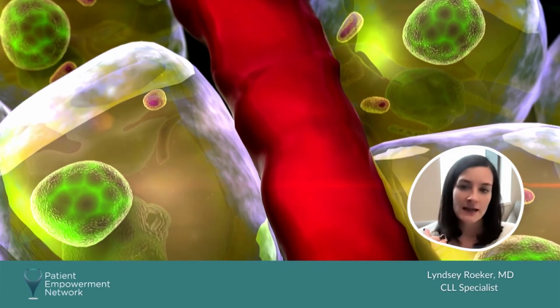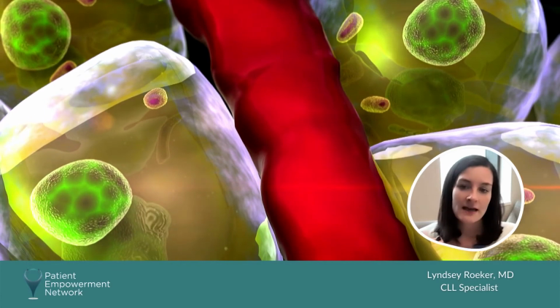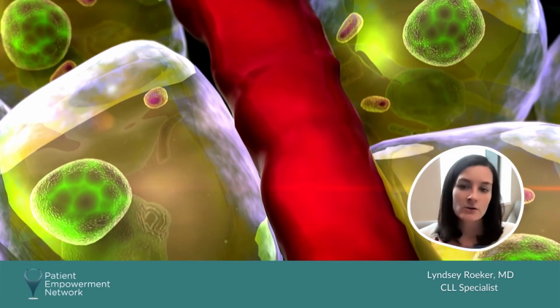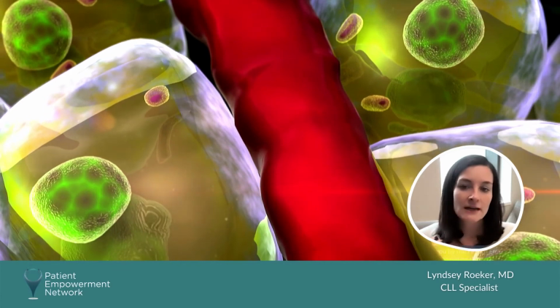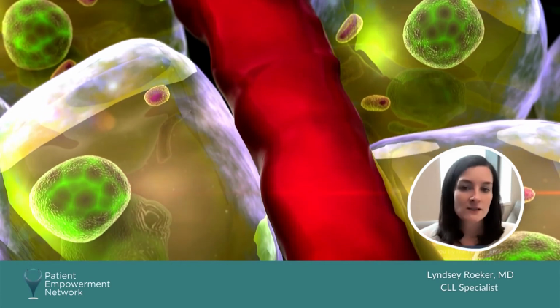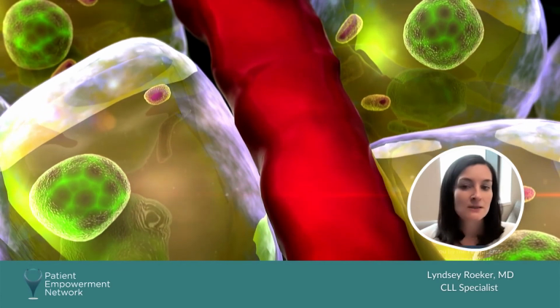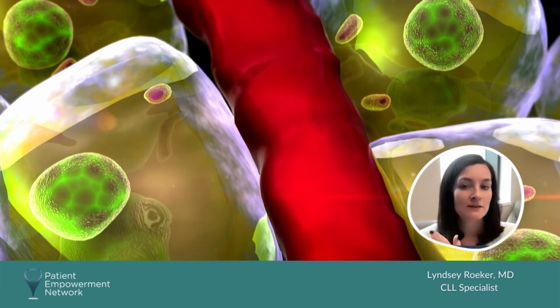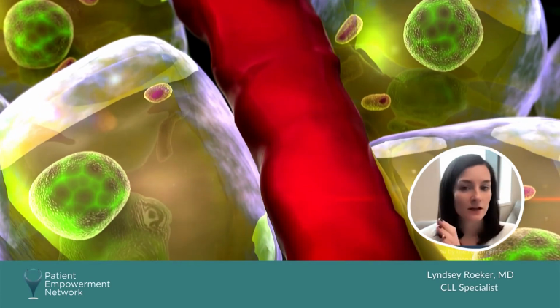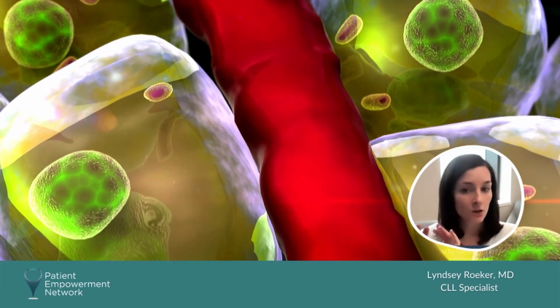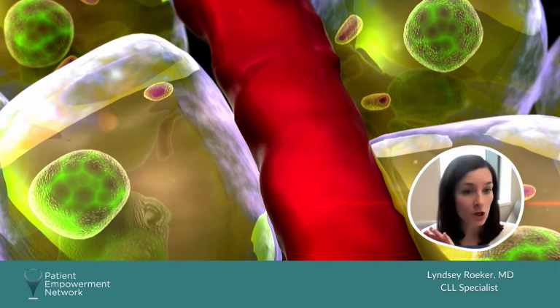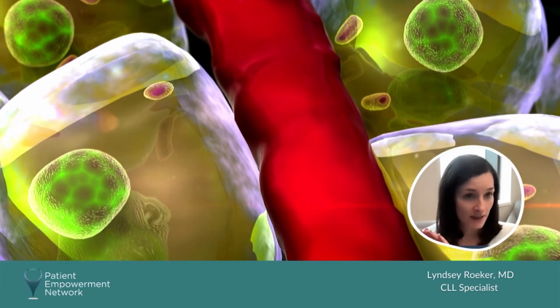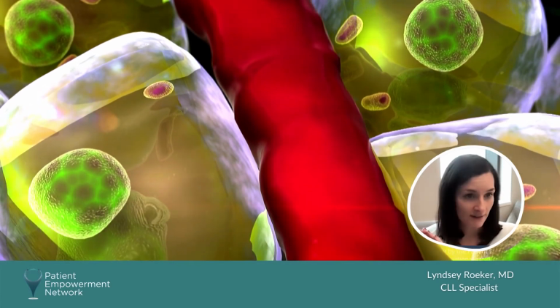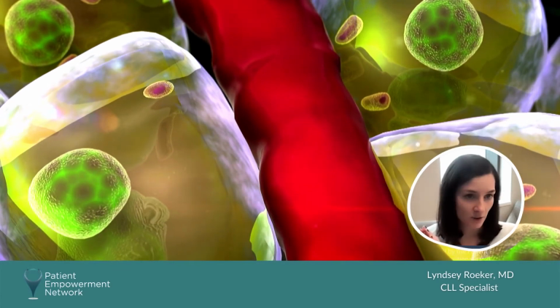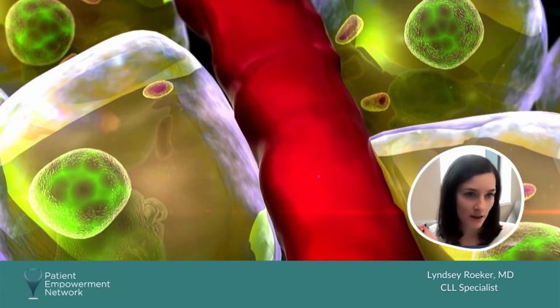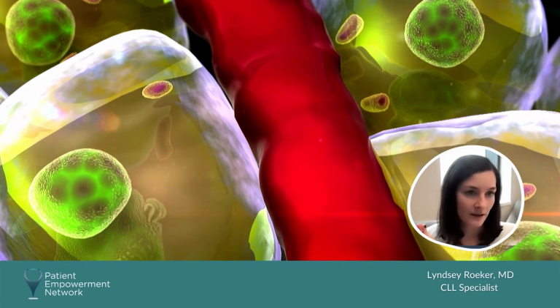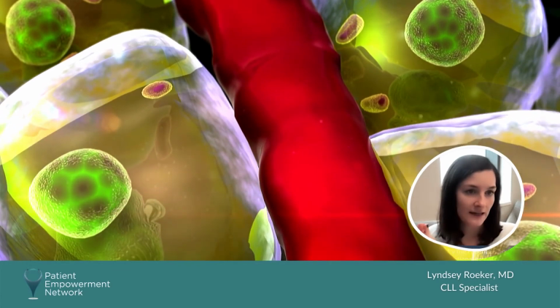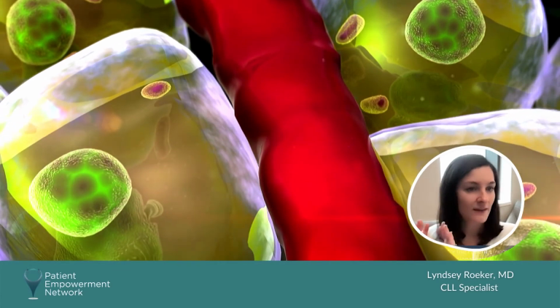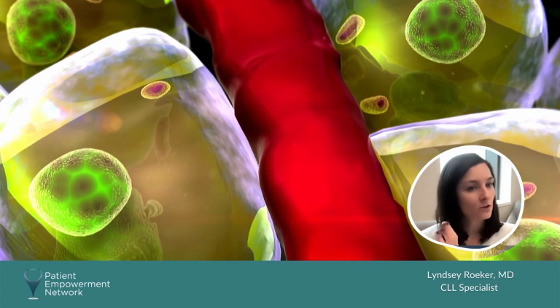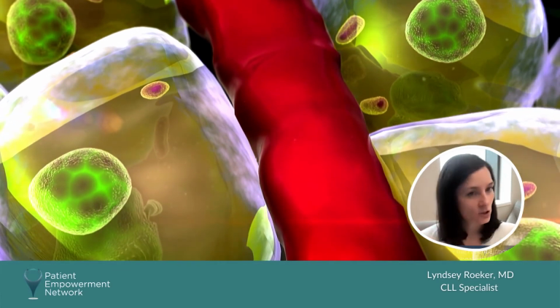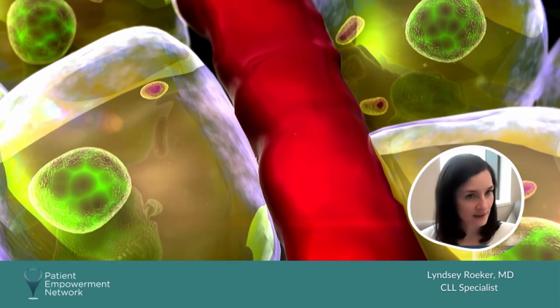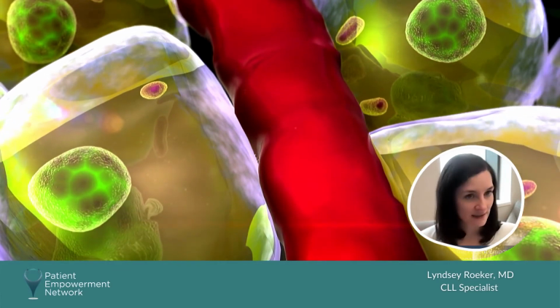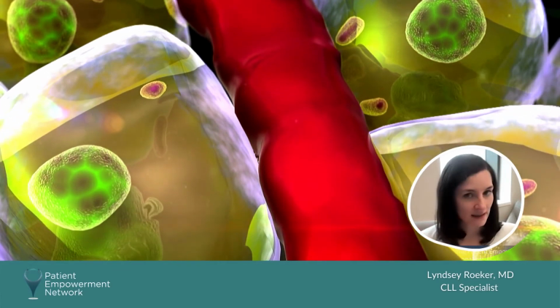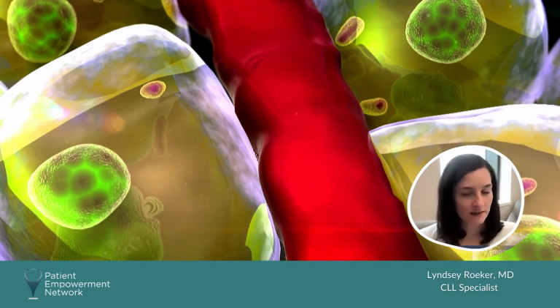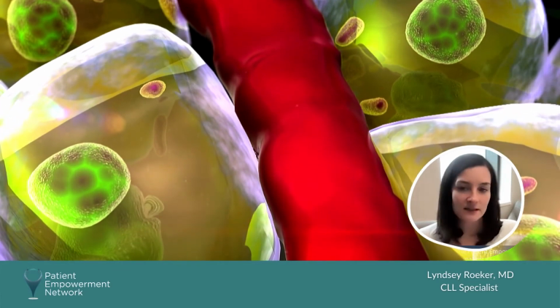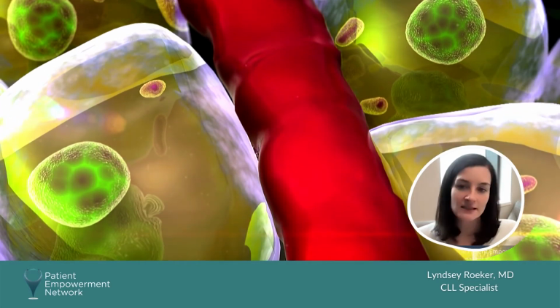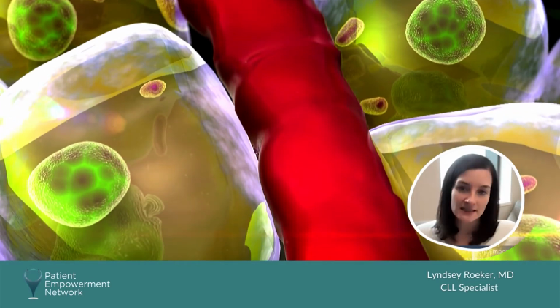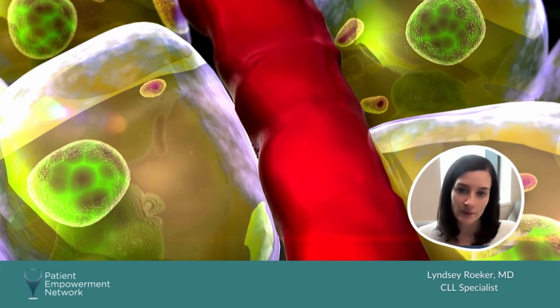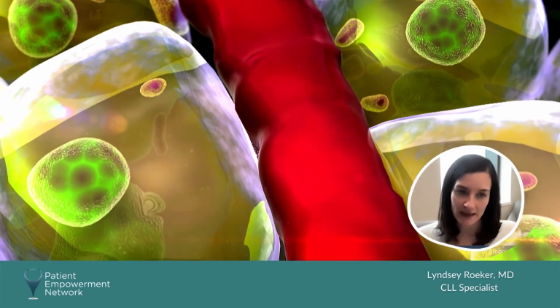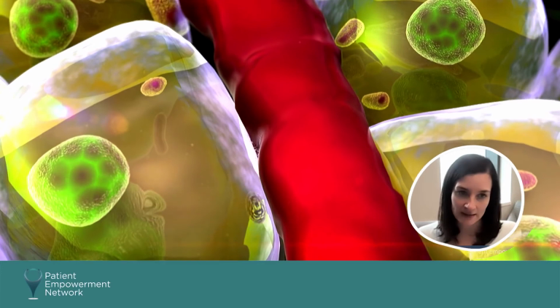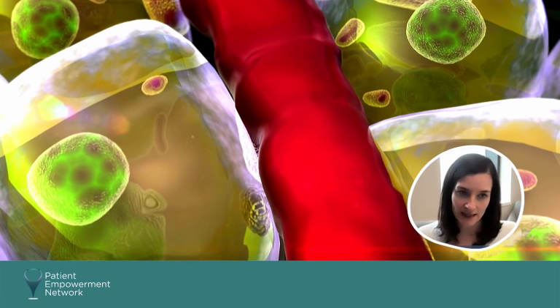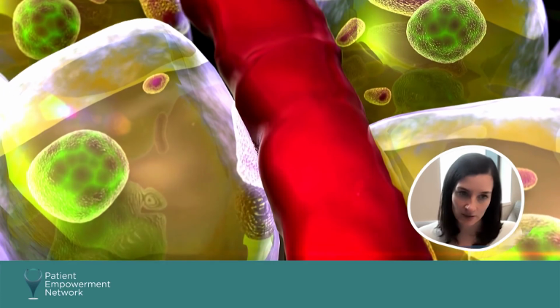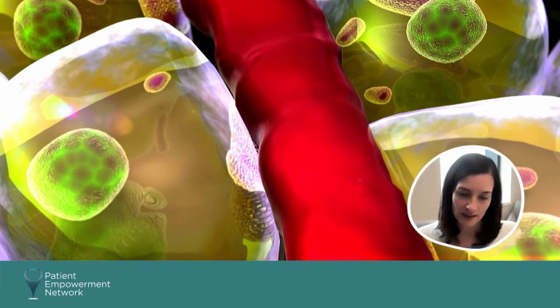Those unusual cells have a specific look, and if they look like CLL cells, that's how we make the diagnosis.